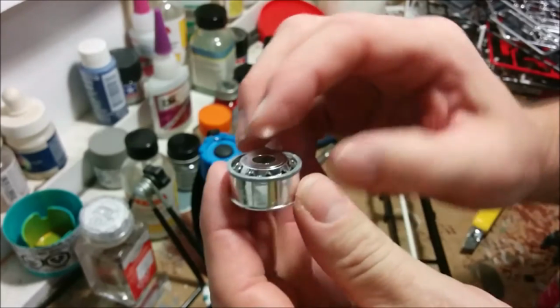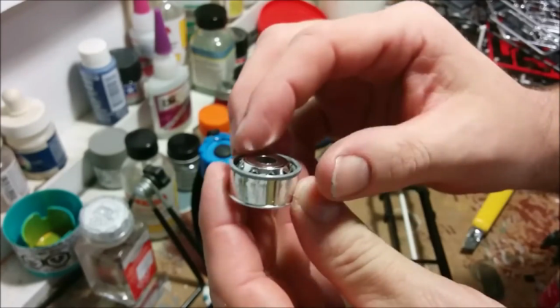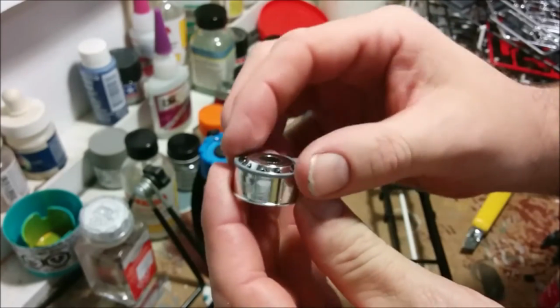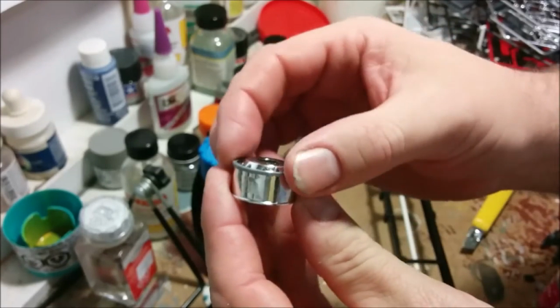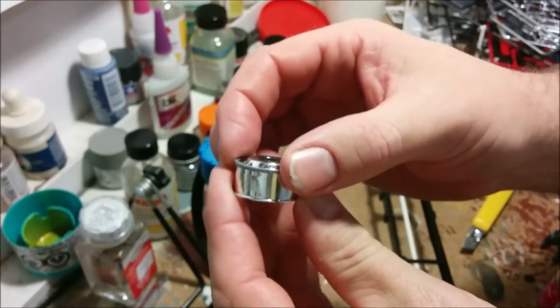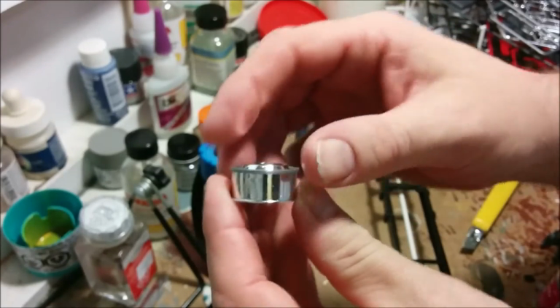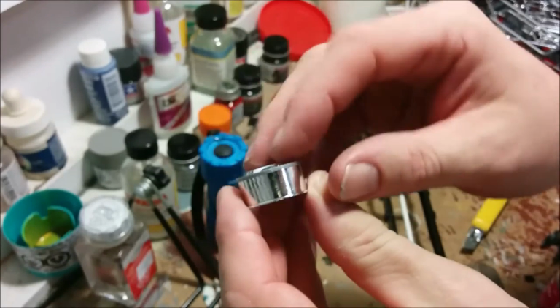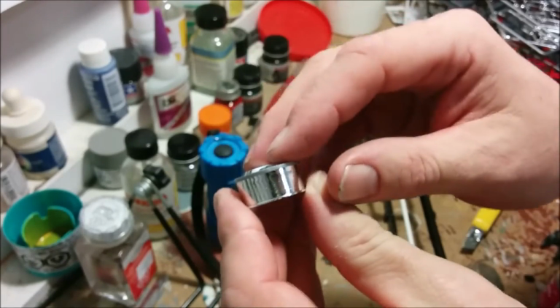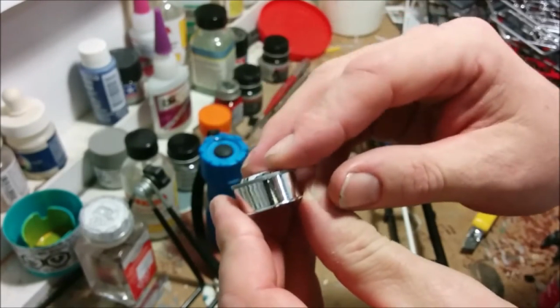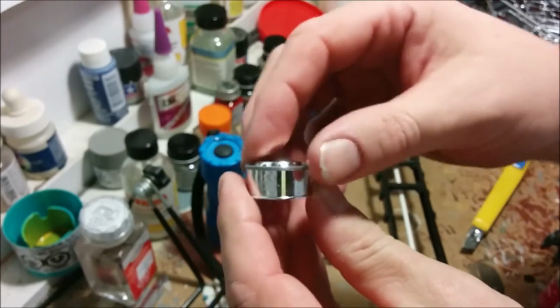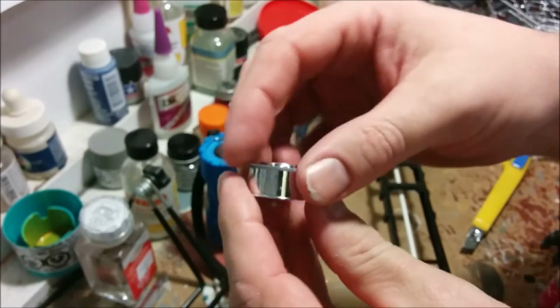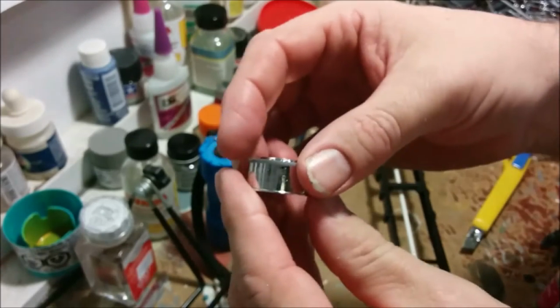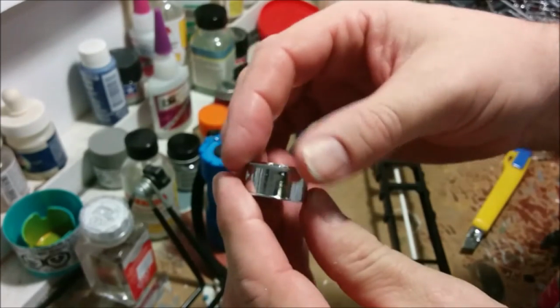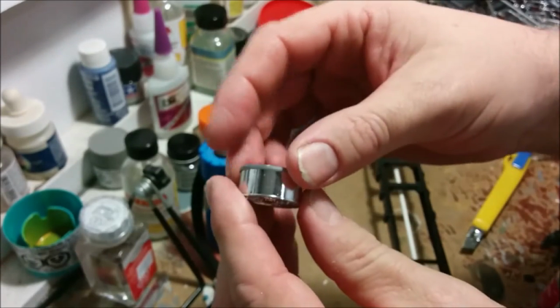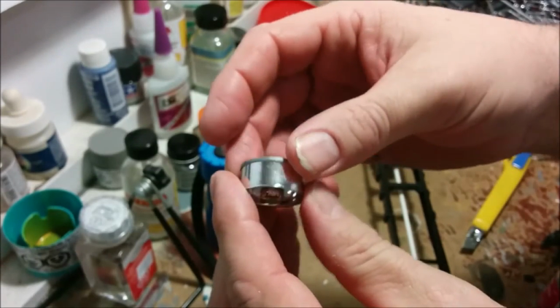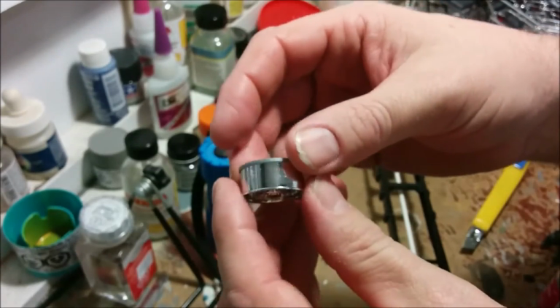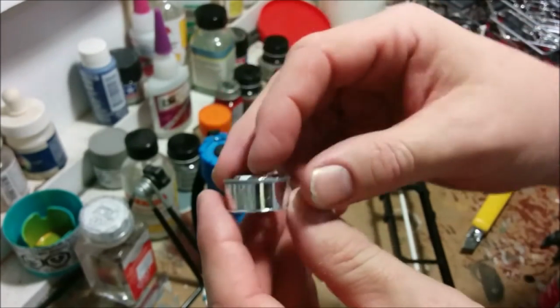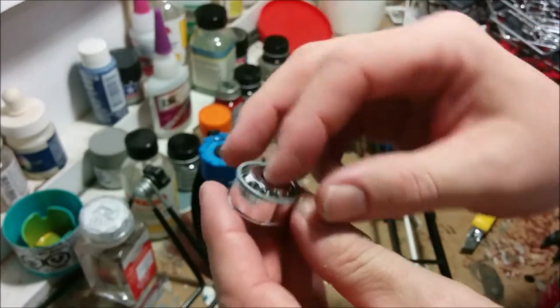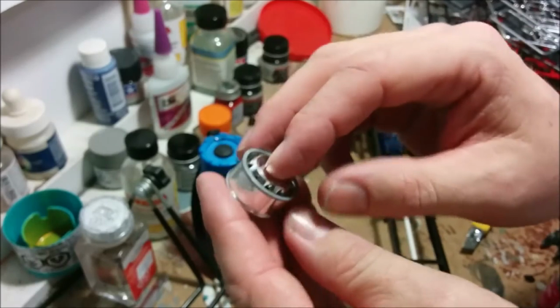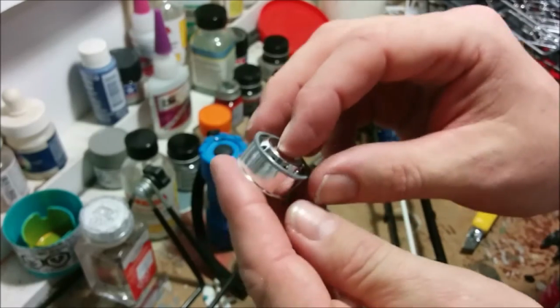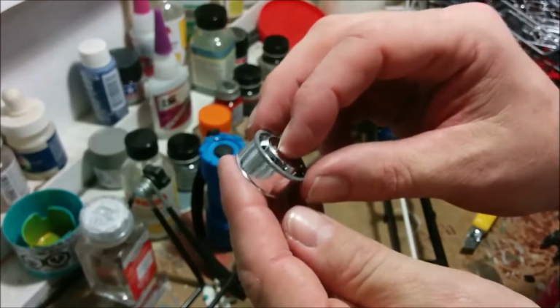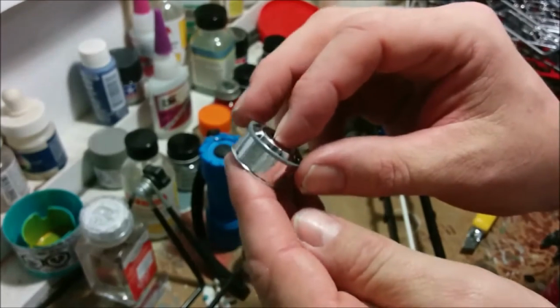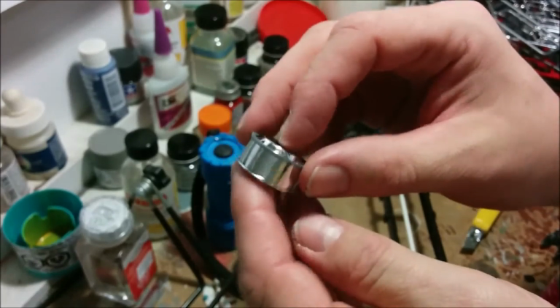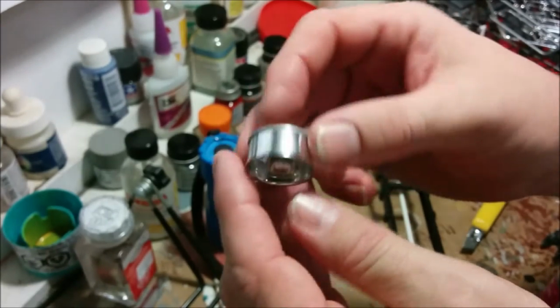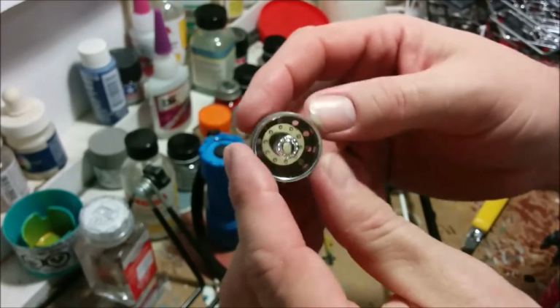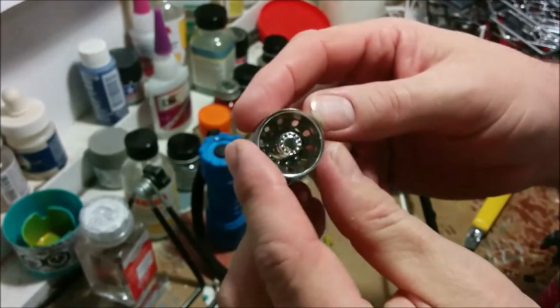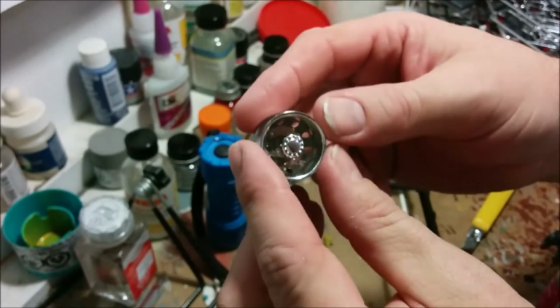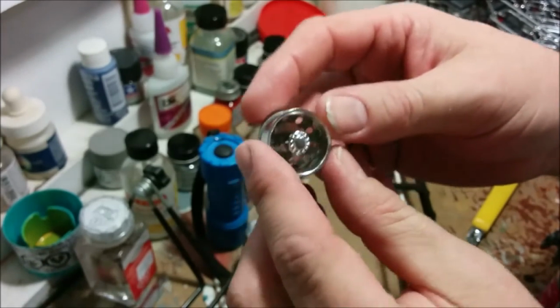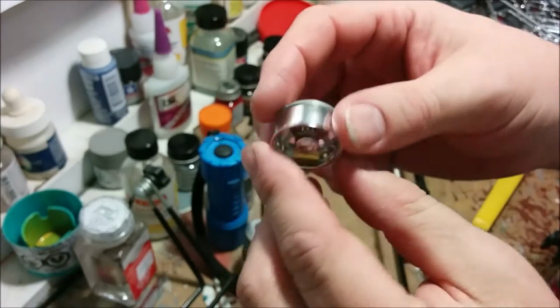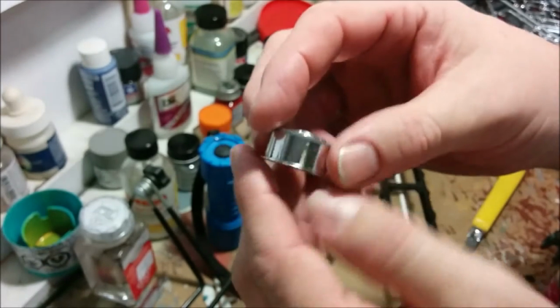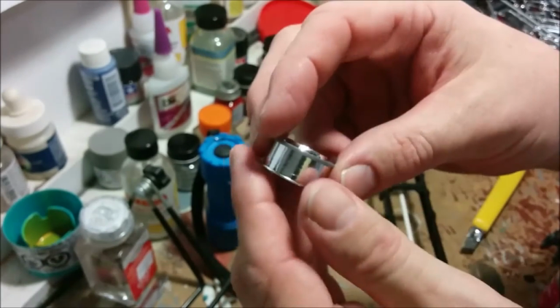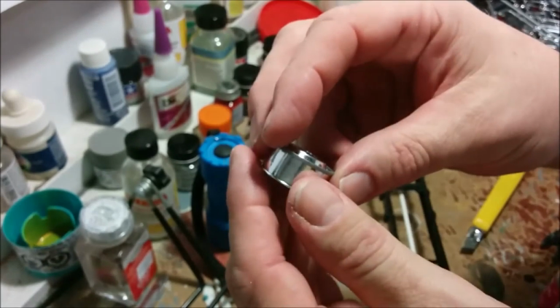Here is that ring glued on. Like I said, it's not vital, but I think you won't regret putting them on.